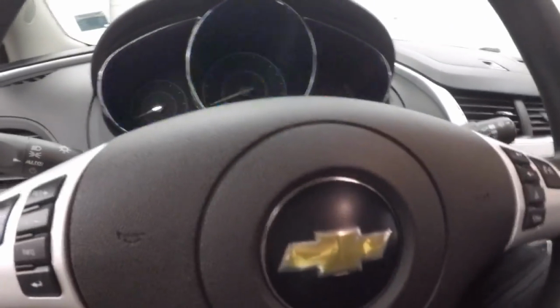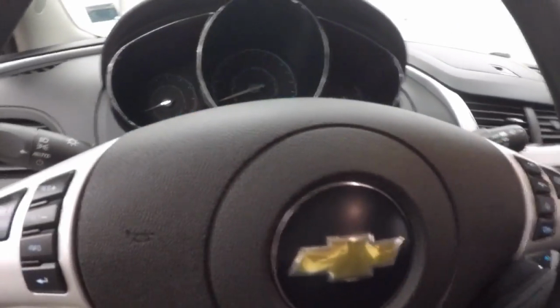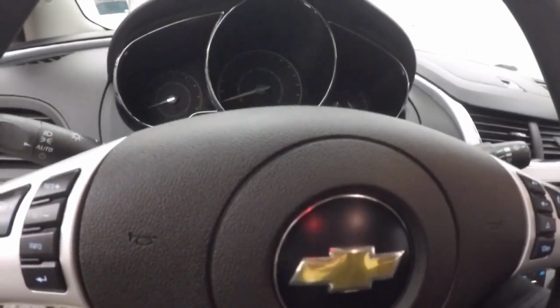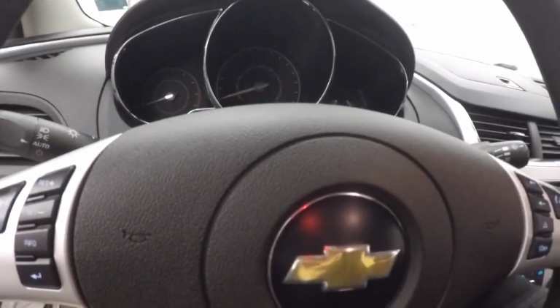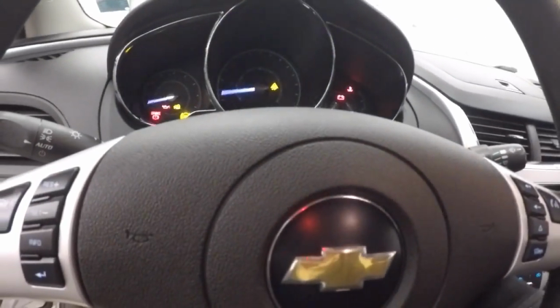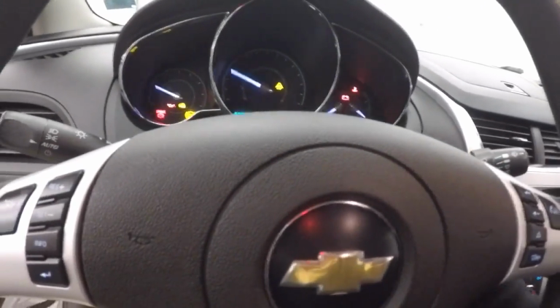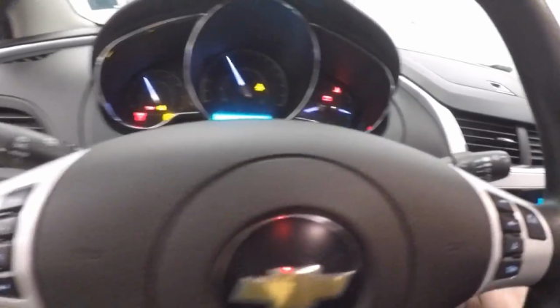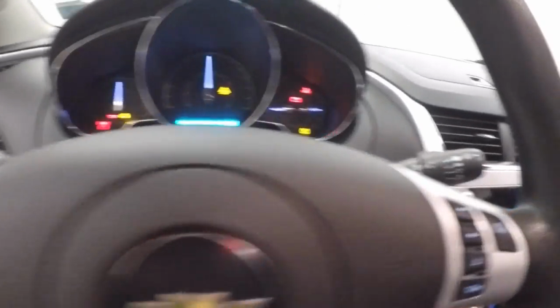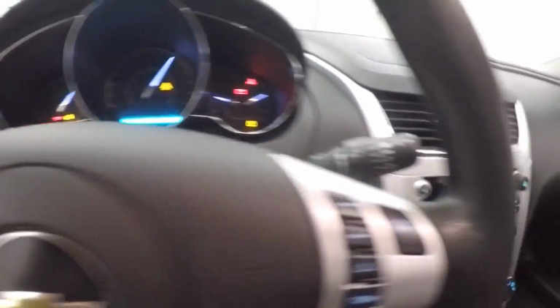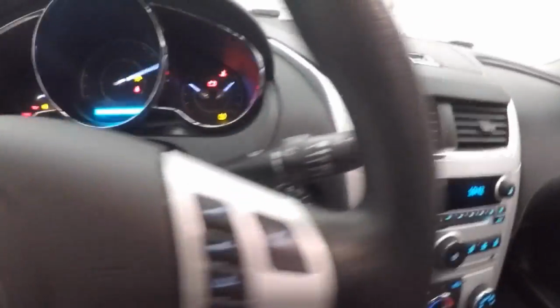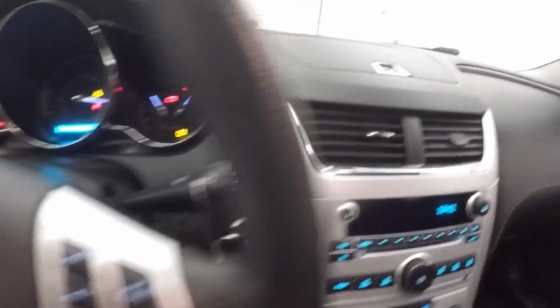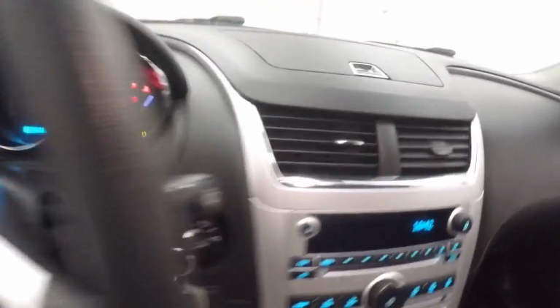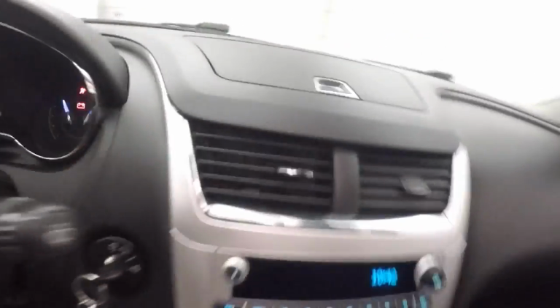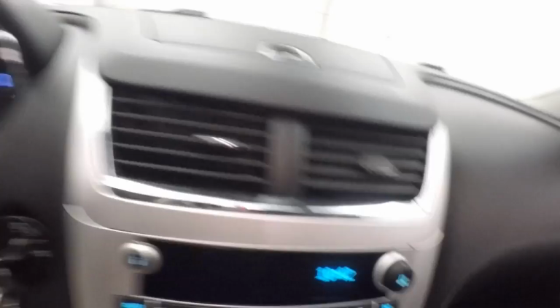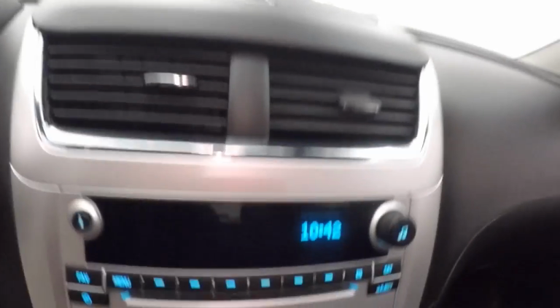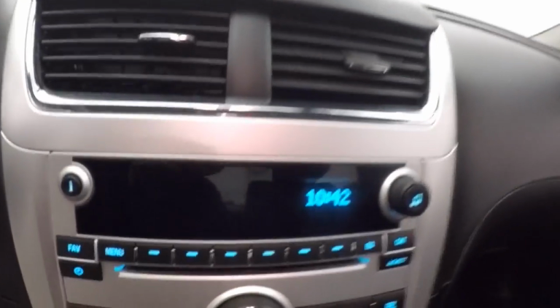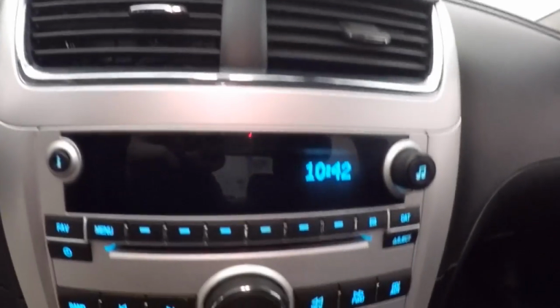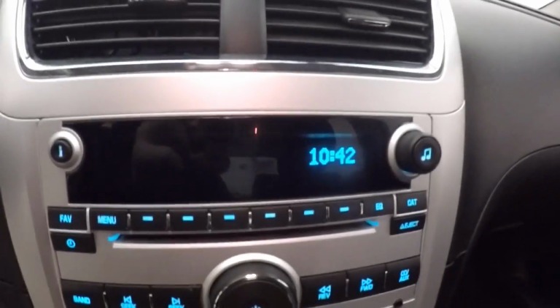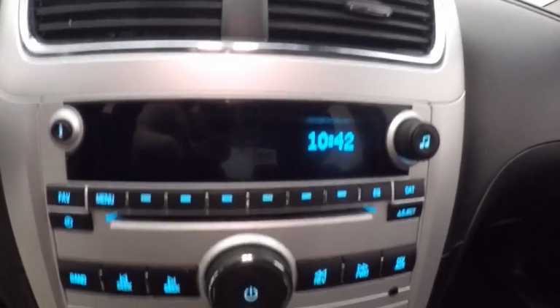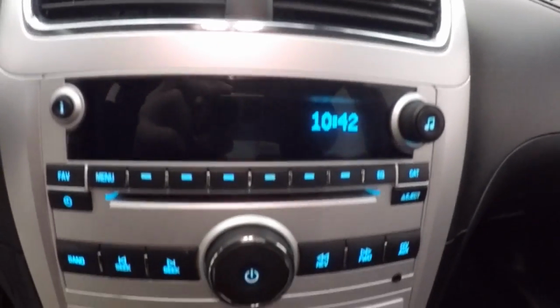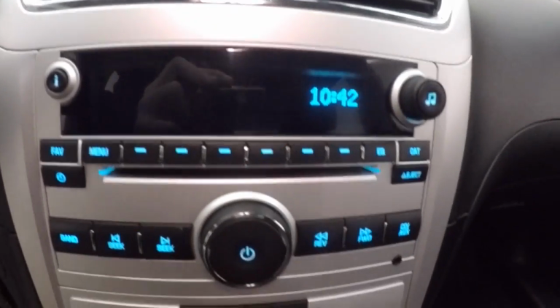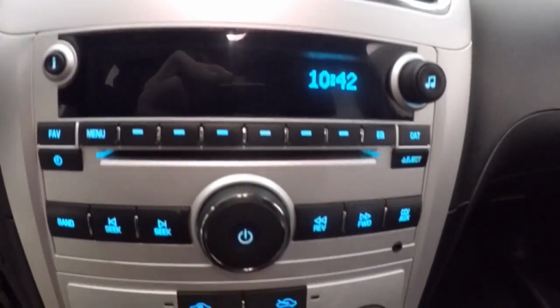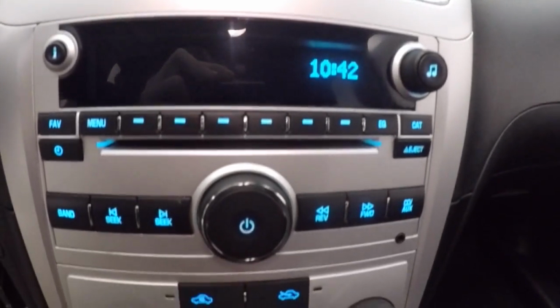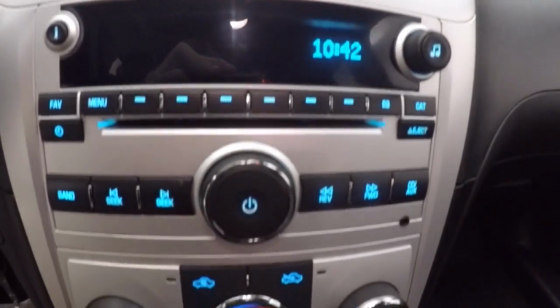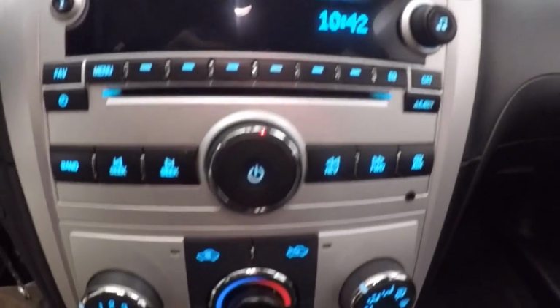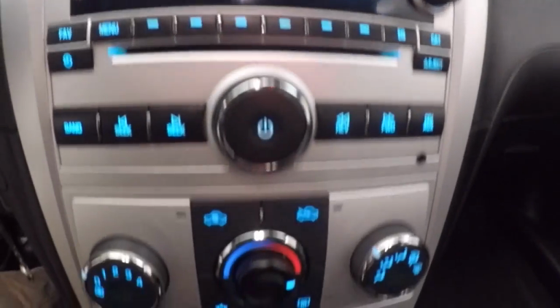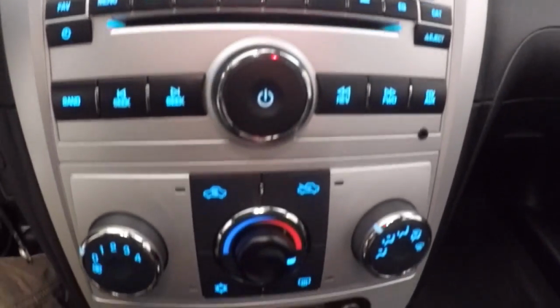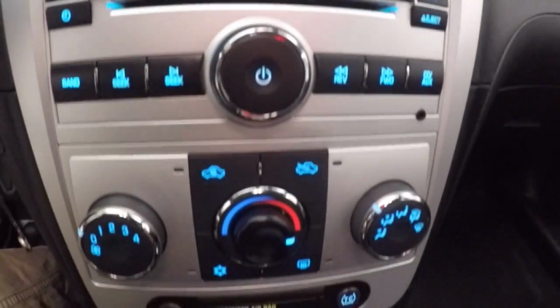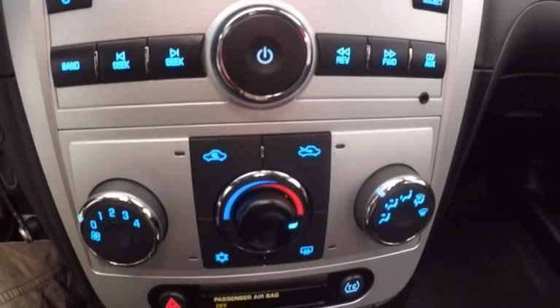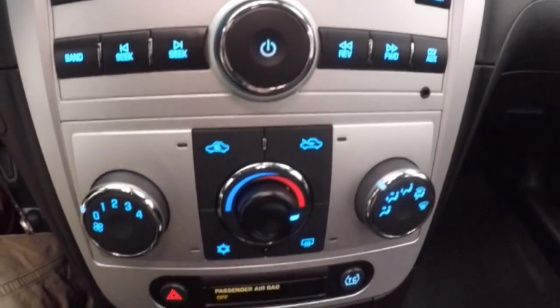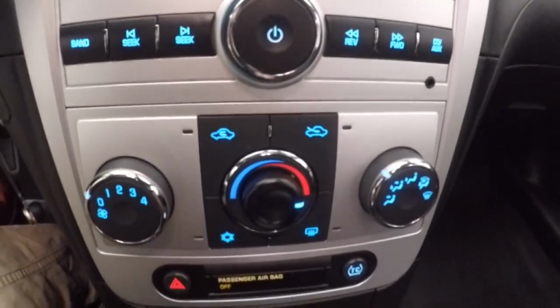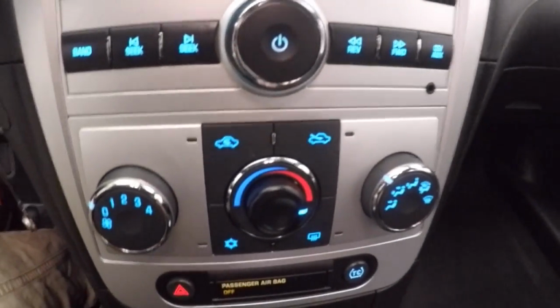Bluetooth and stereo on the steering wheel. Stereo controls. Climate control.